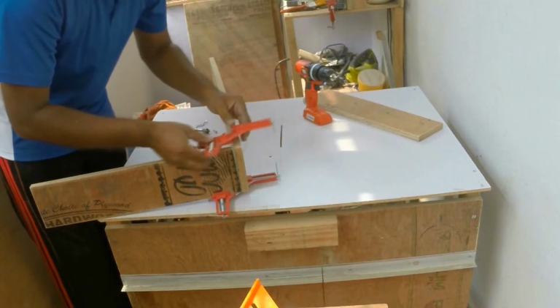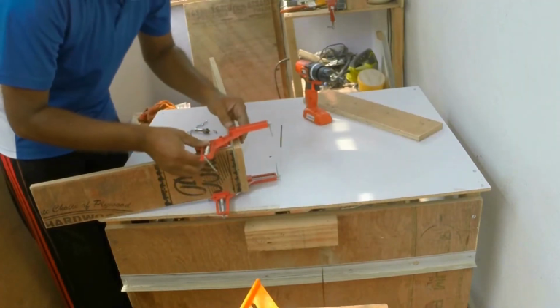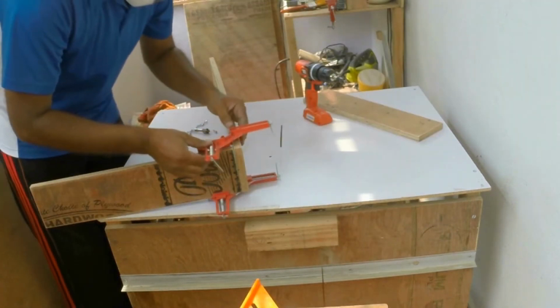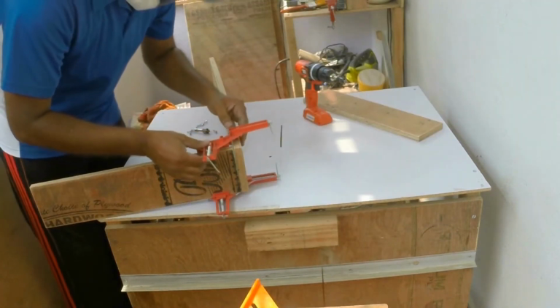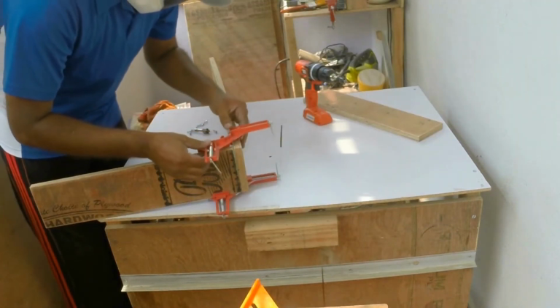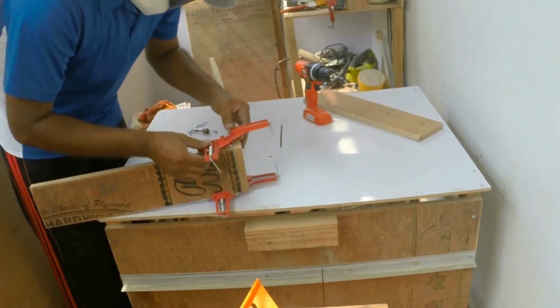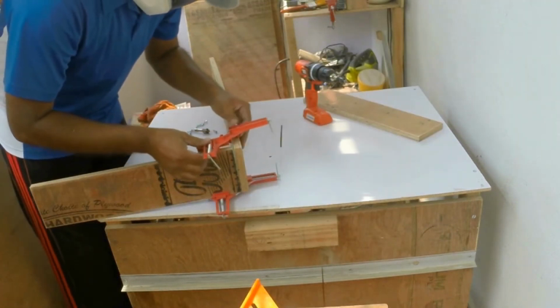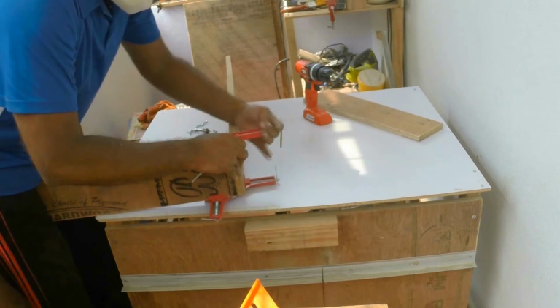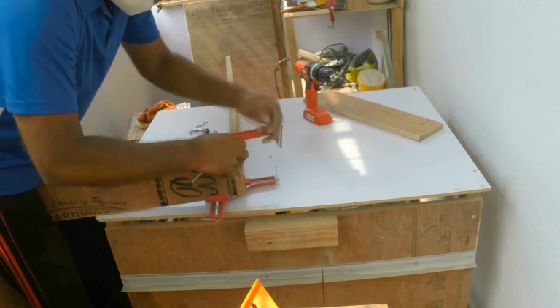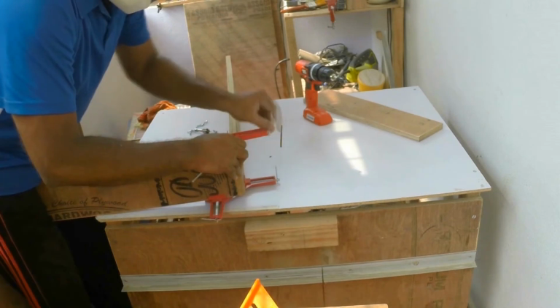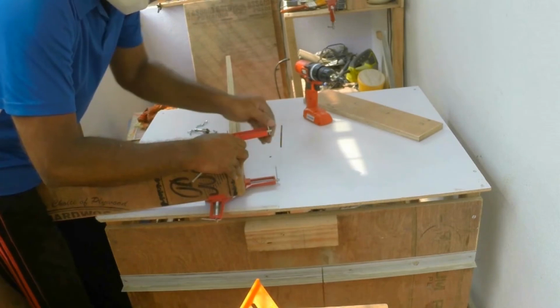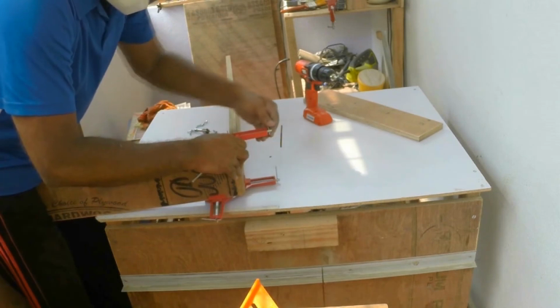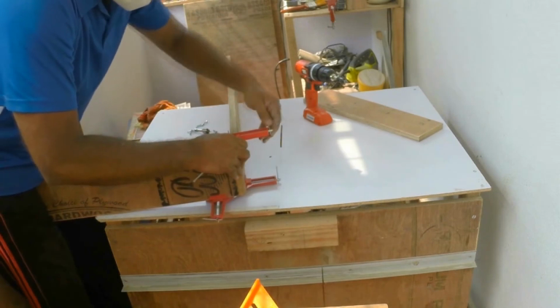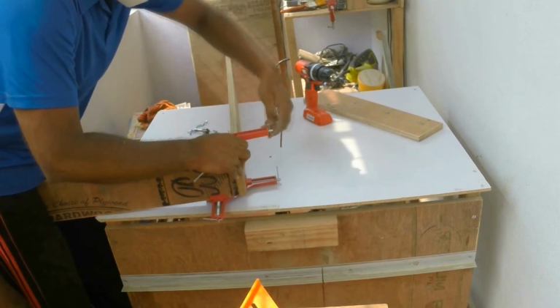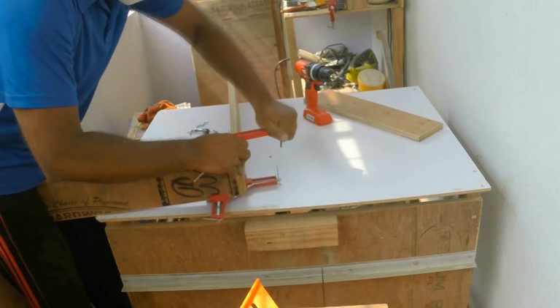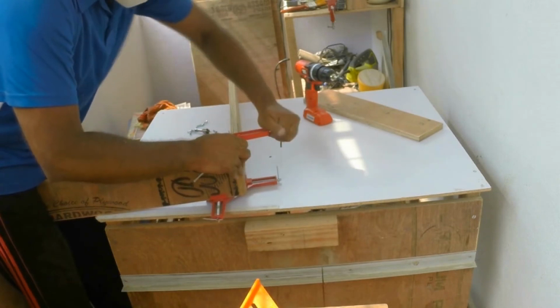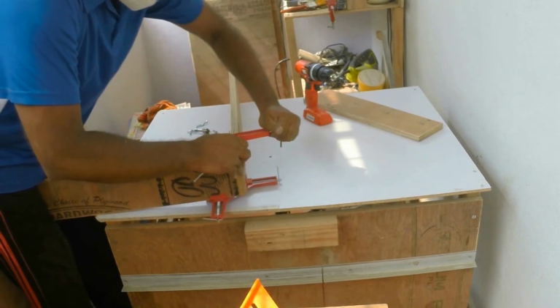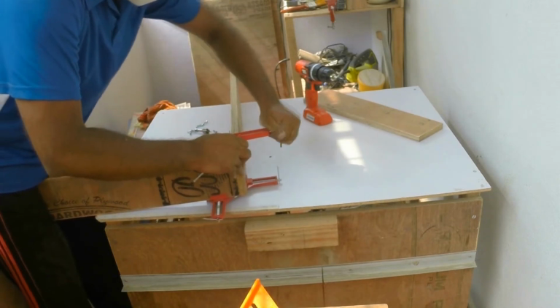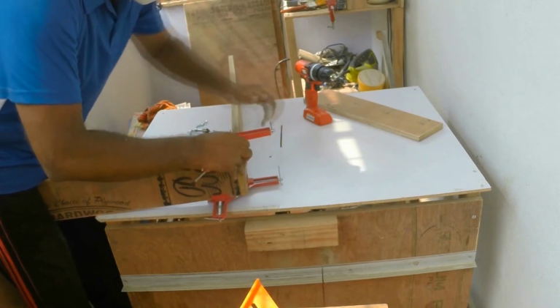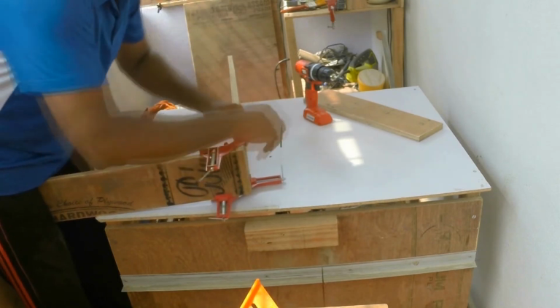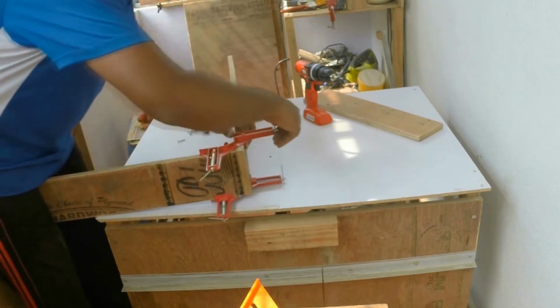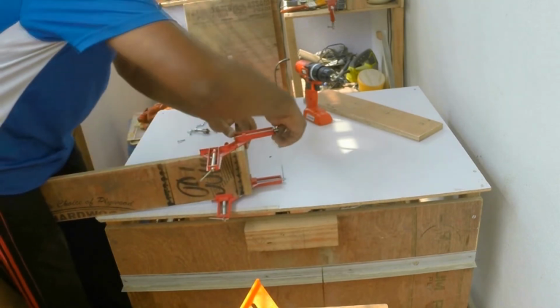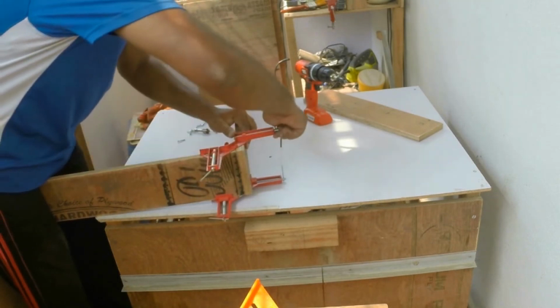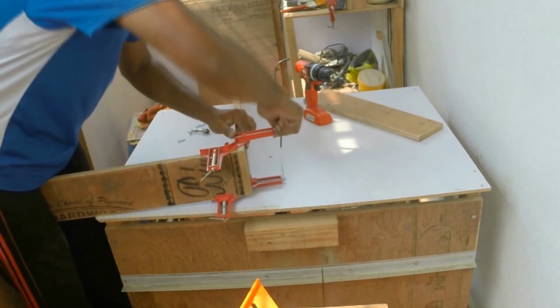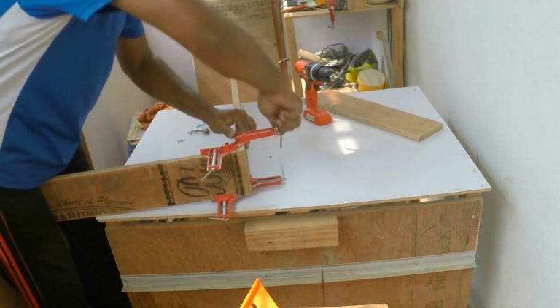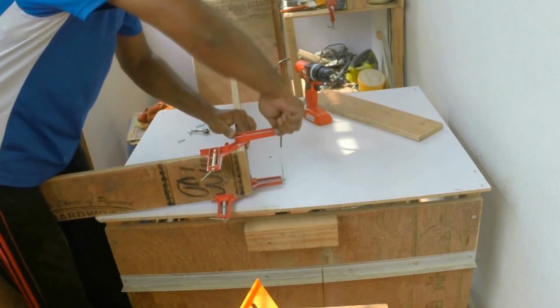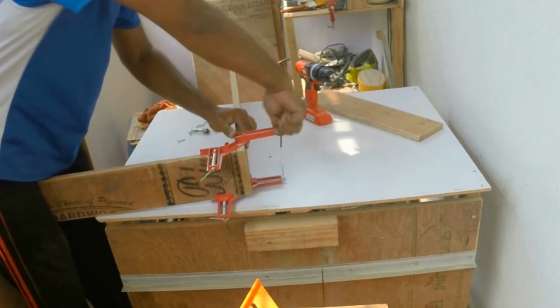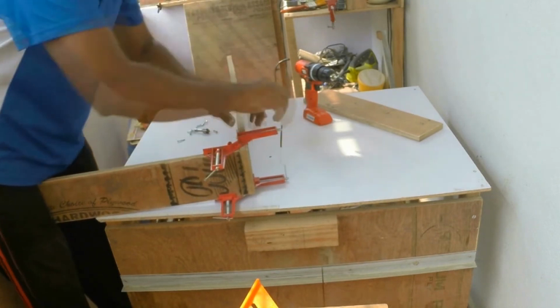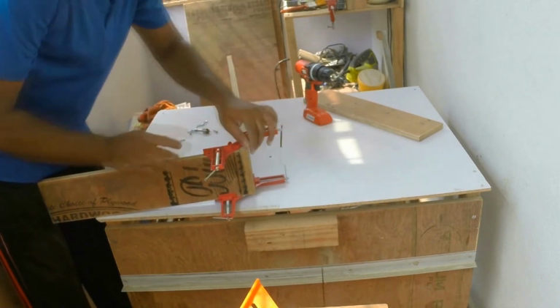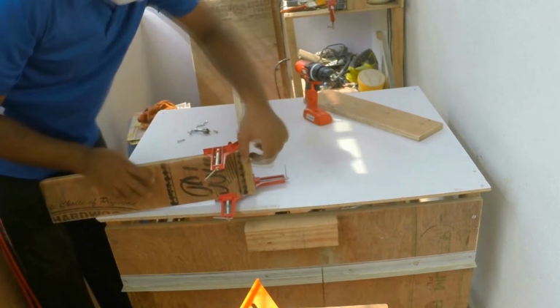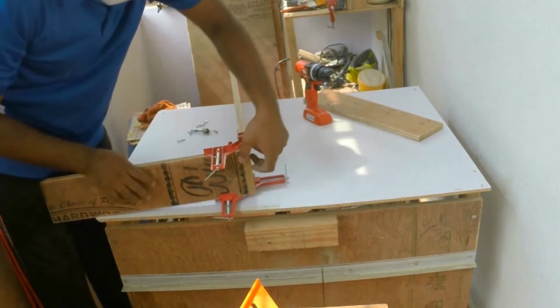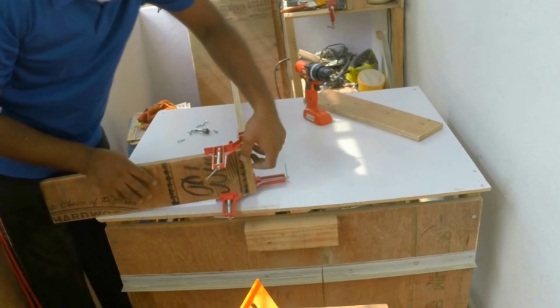These corner clamps help me put the piece together at a 90 degree angle.